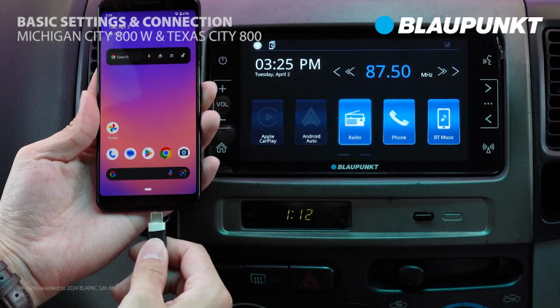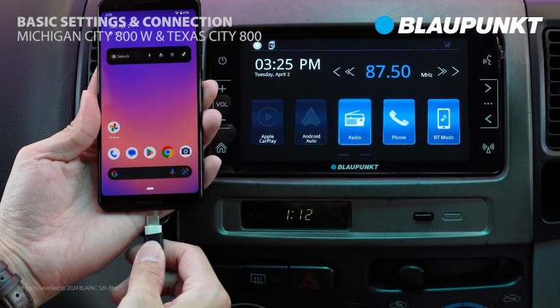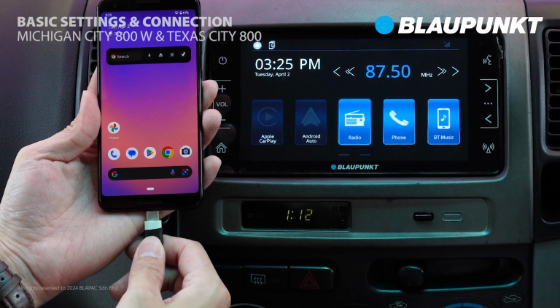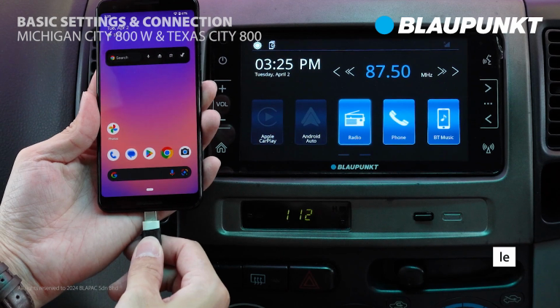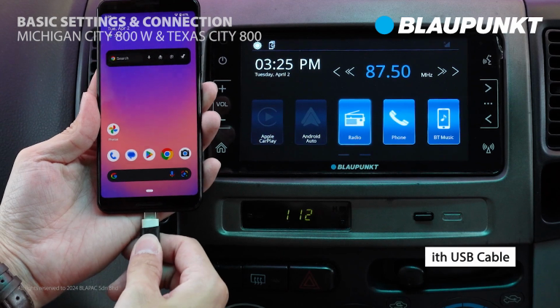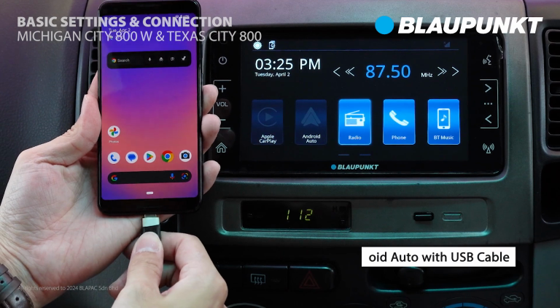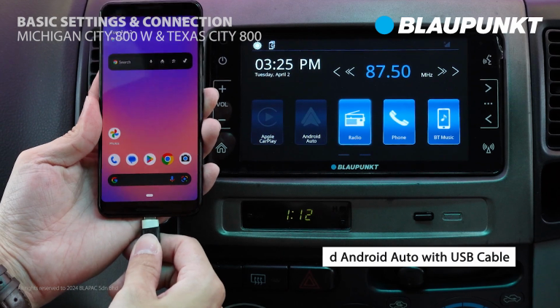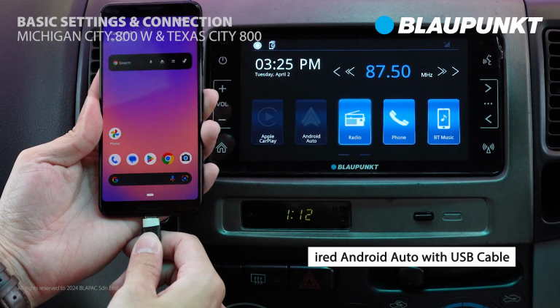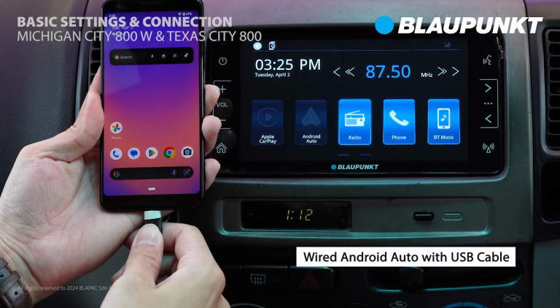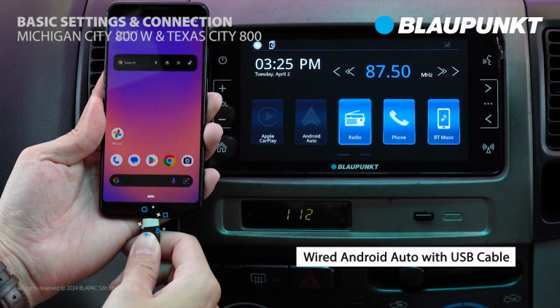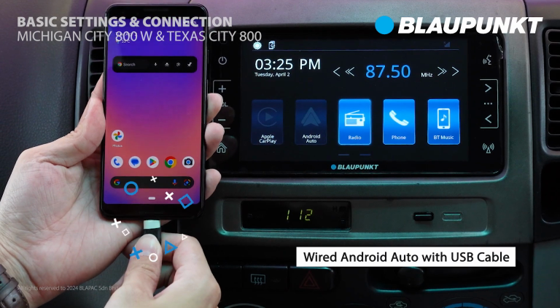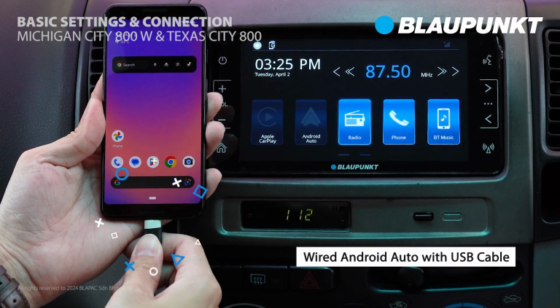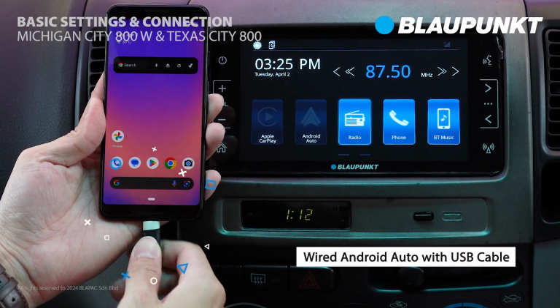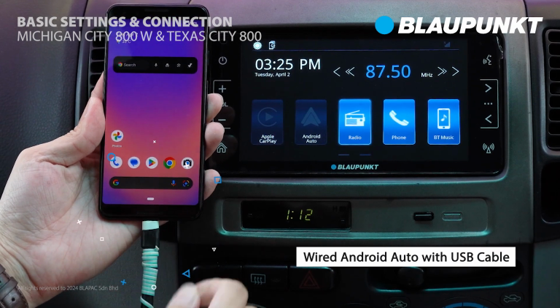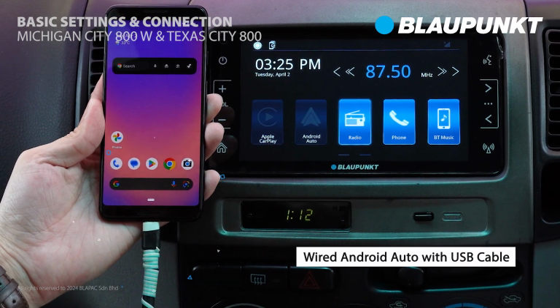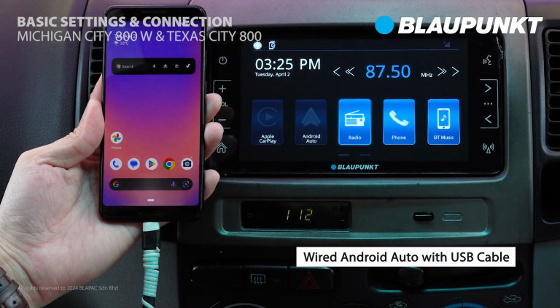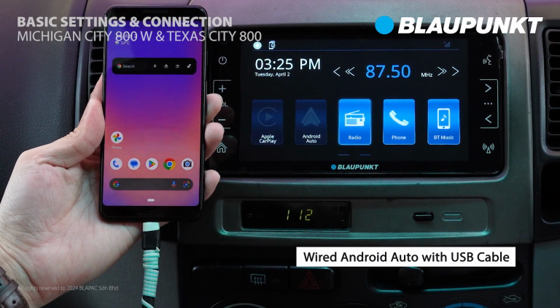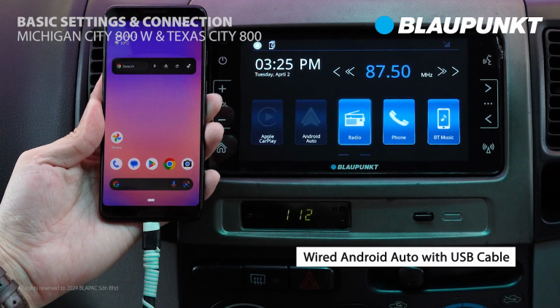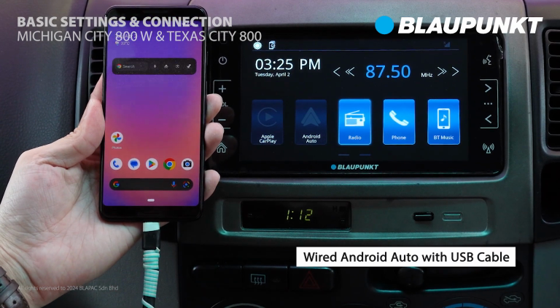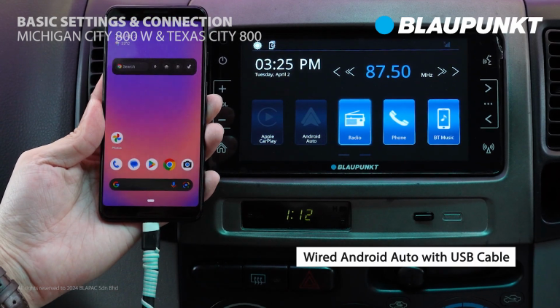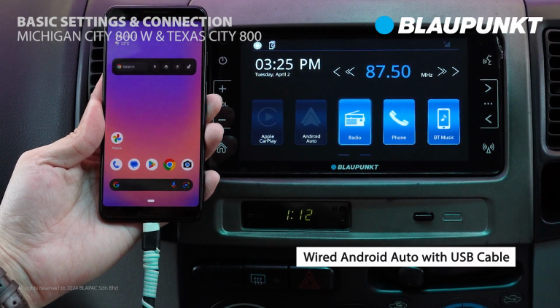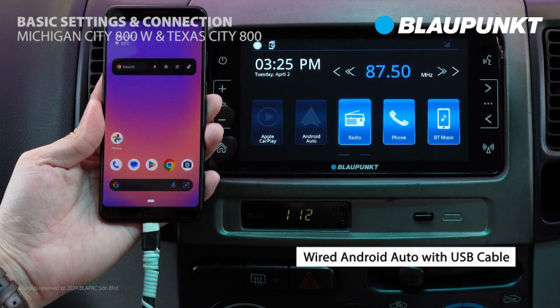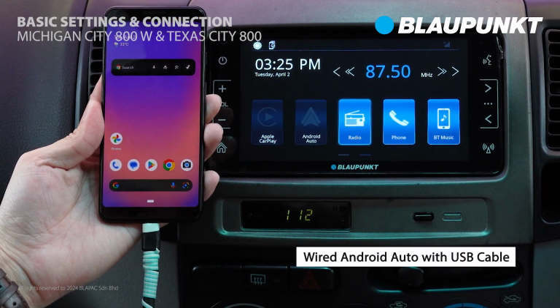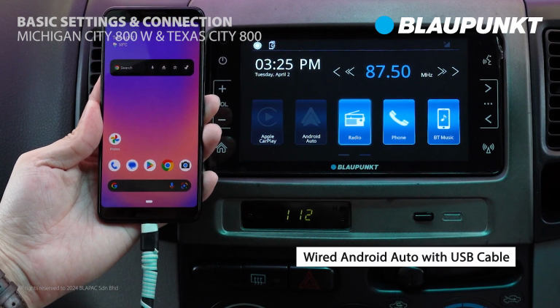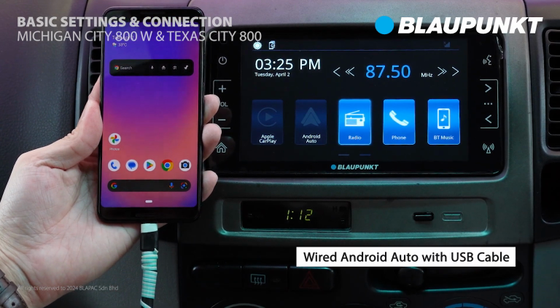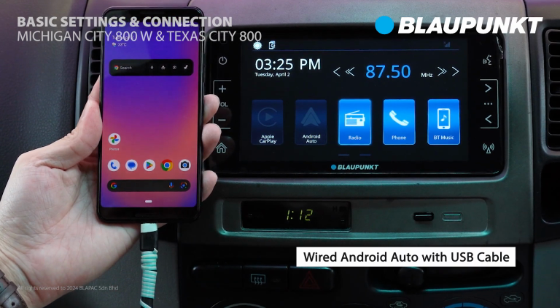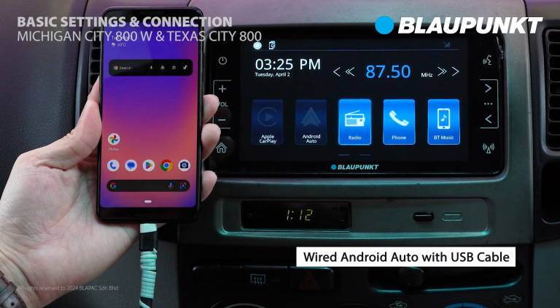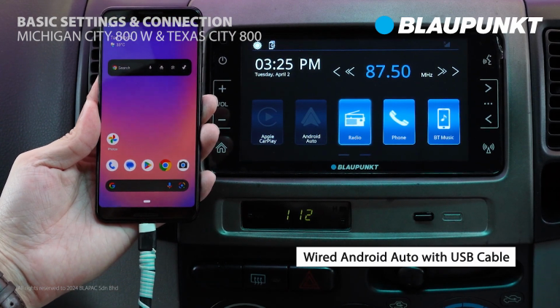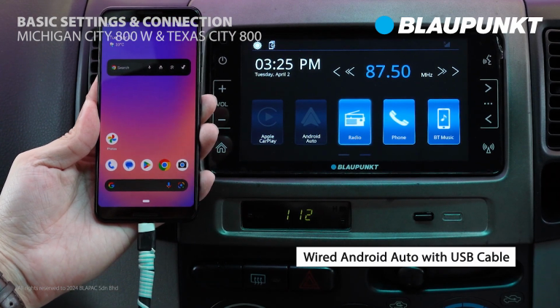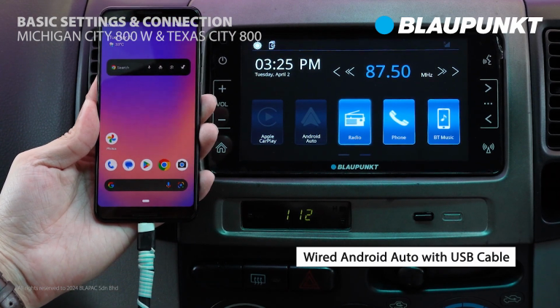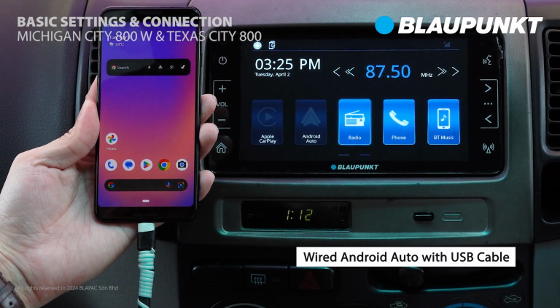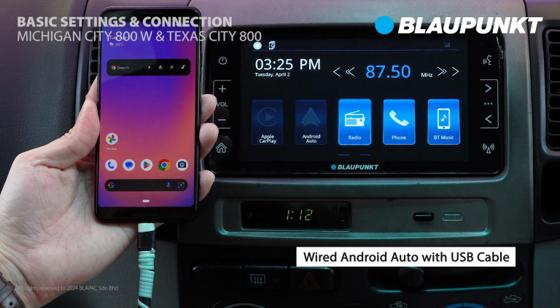For Android devices, connecting the USB cable will activate the Android Auto function.